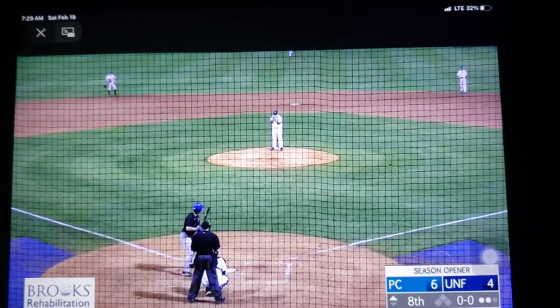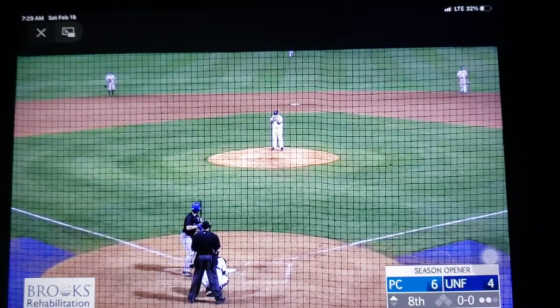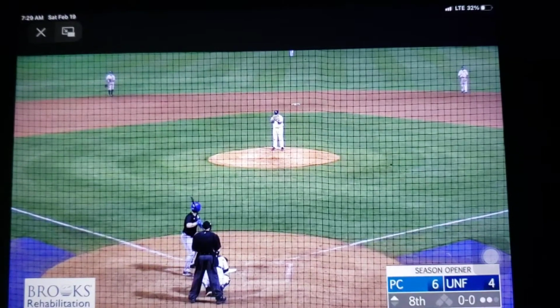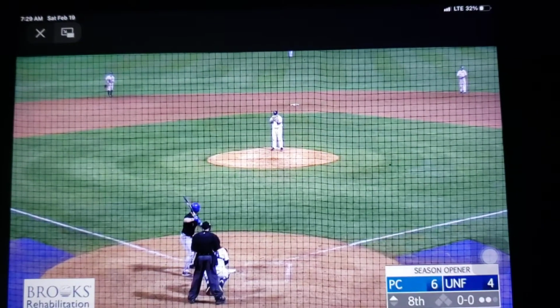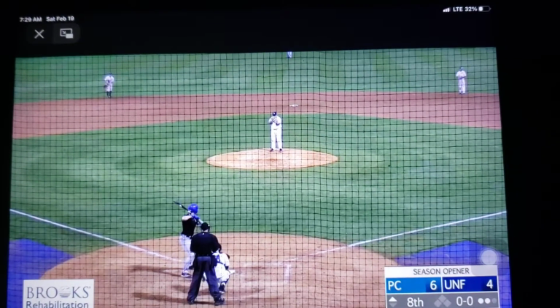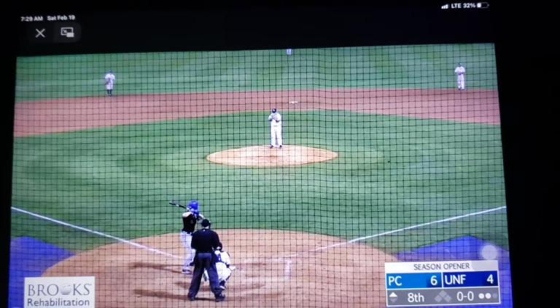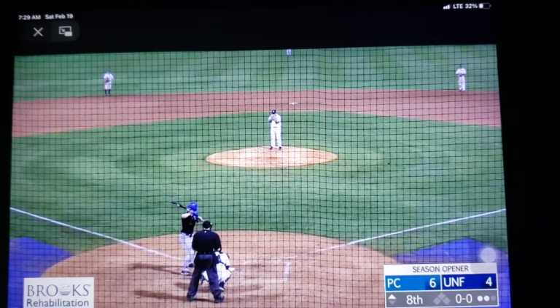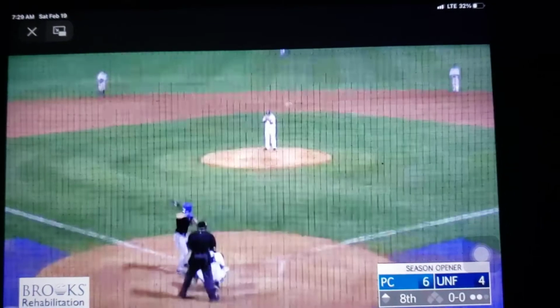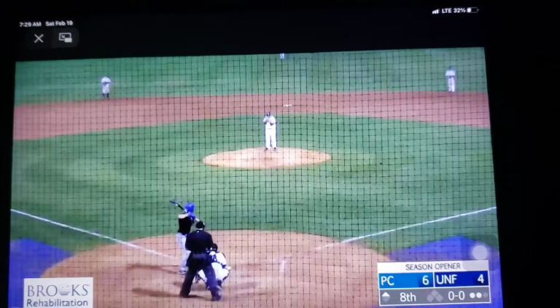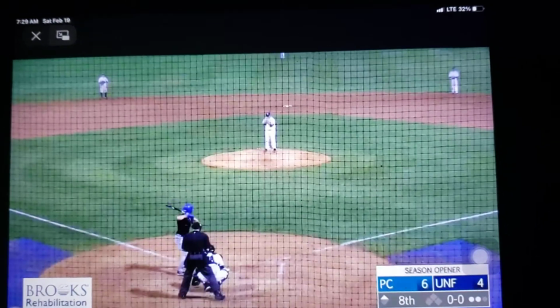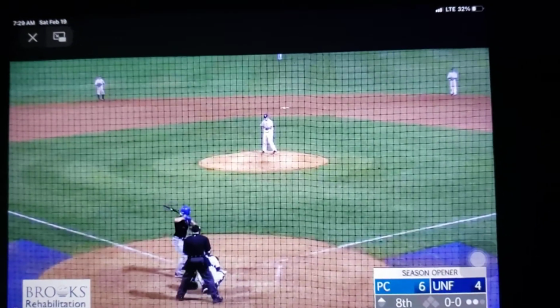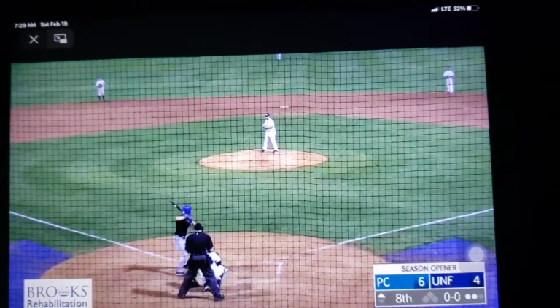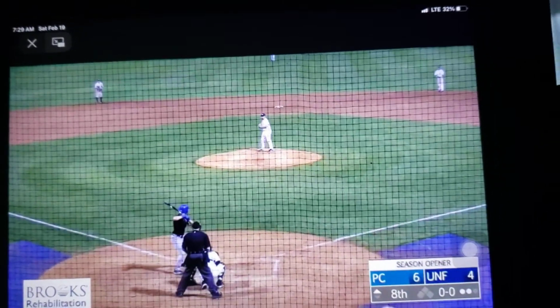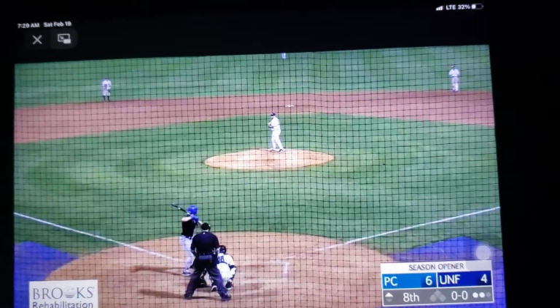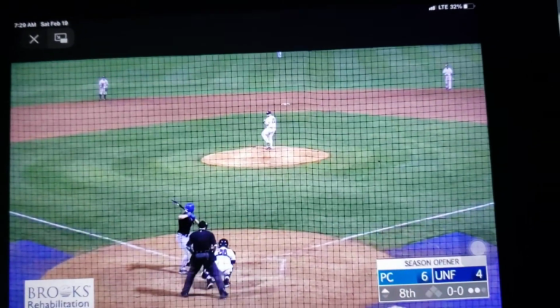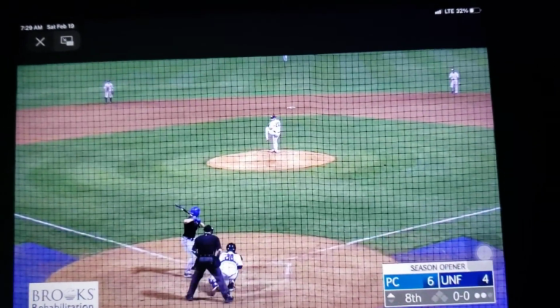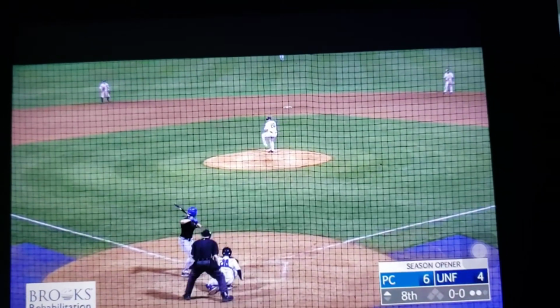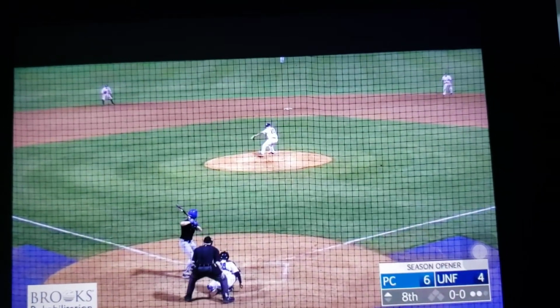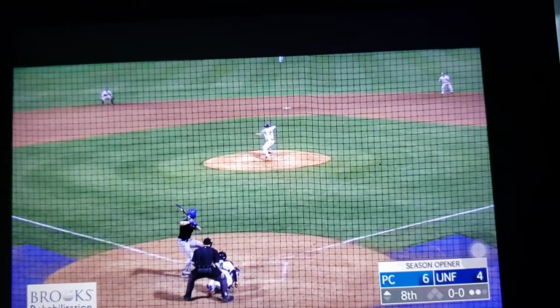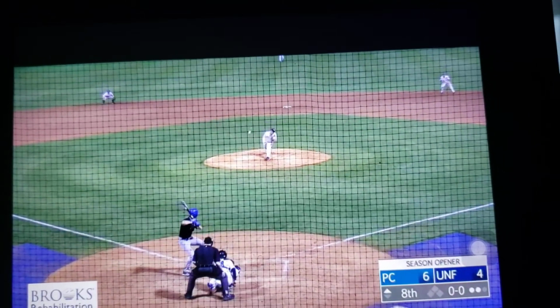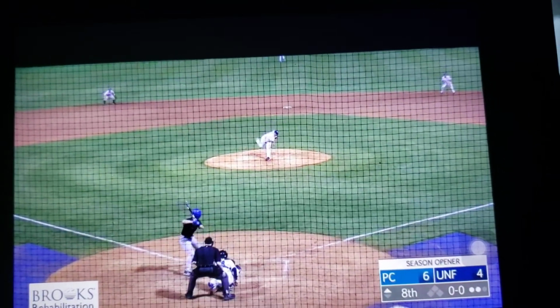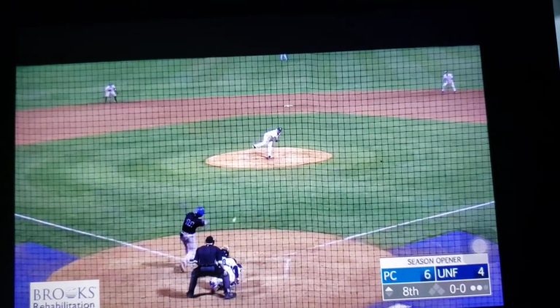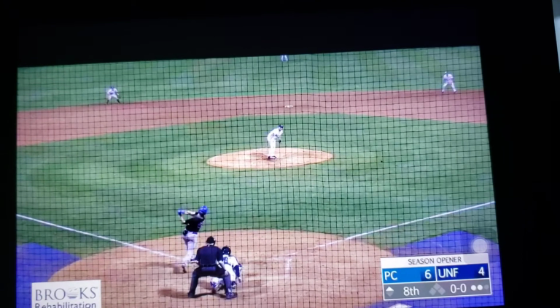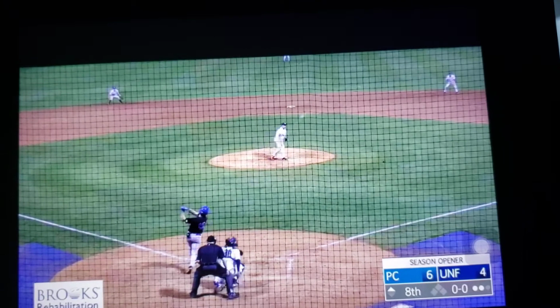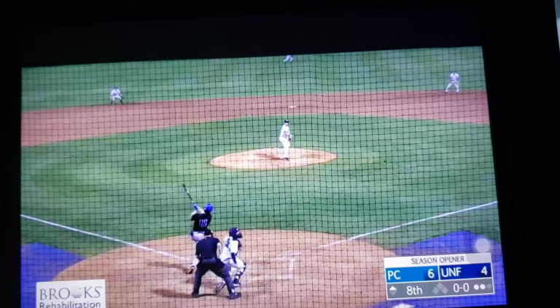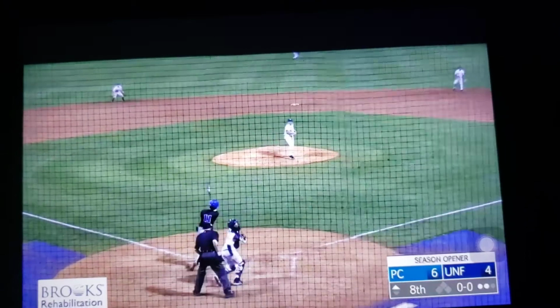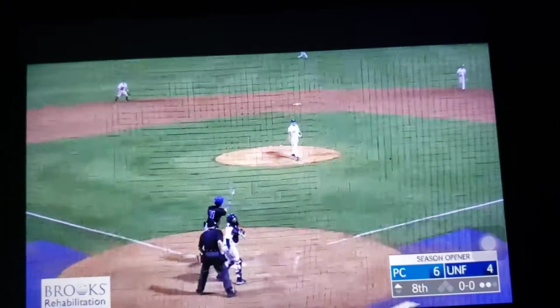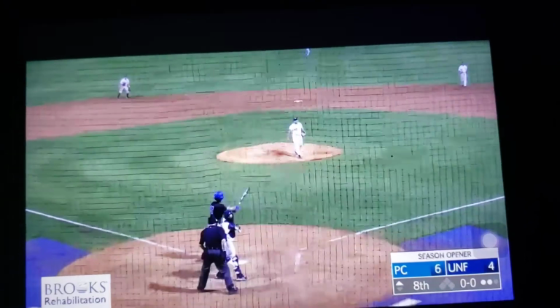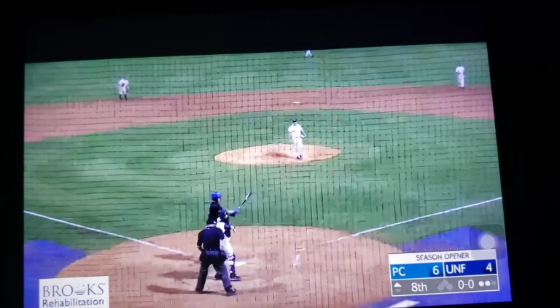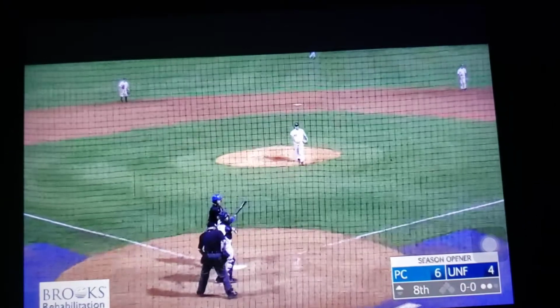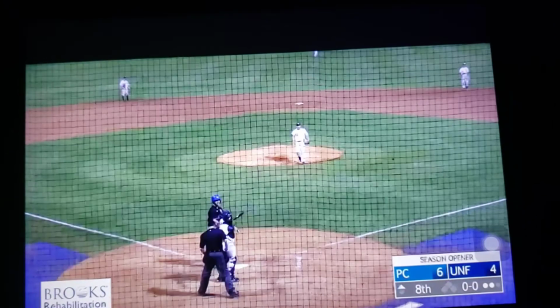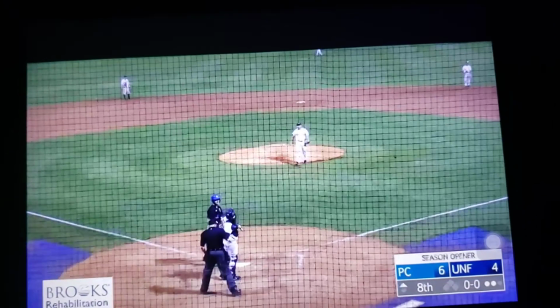Here is Chase Hughes, two outs in the eighth. First pitch, fouls this one back into the net.